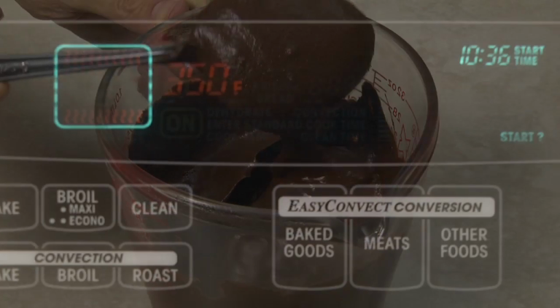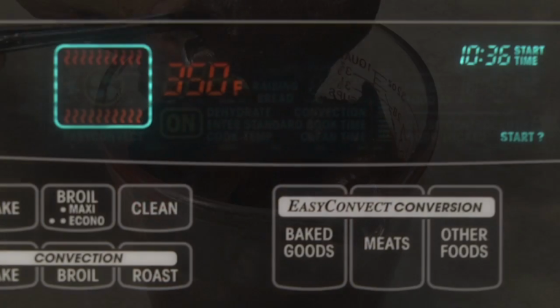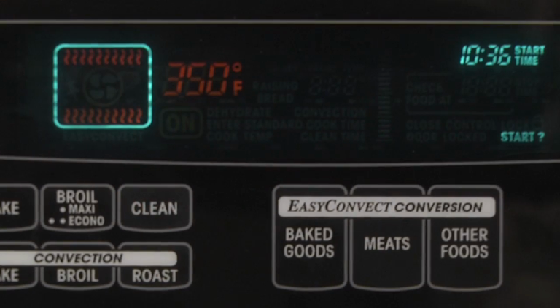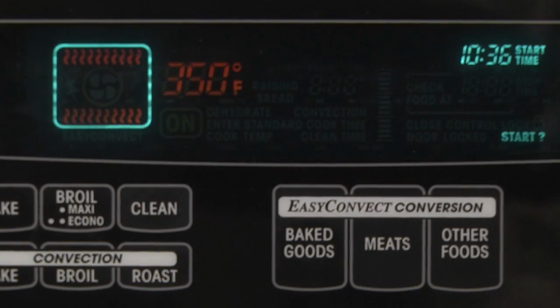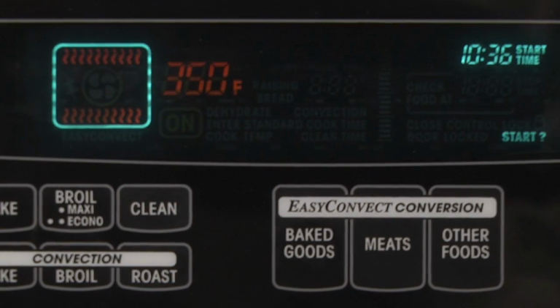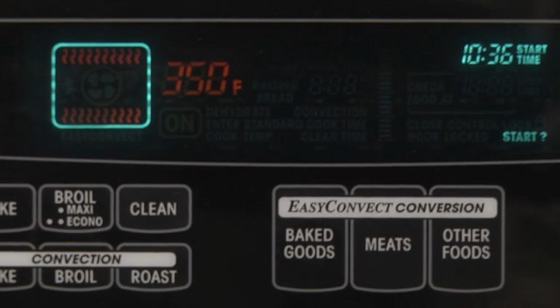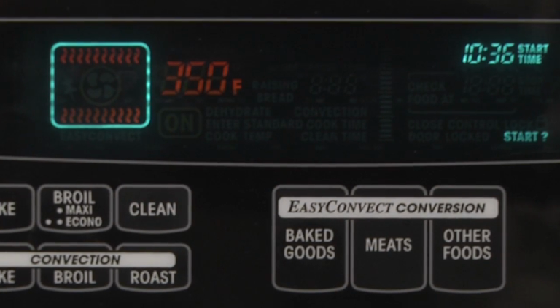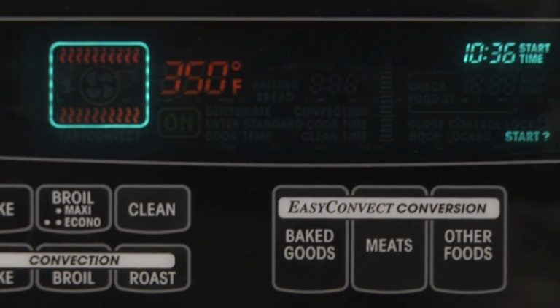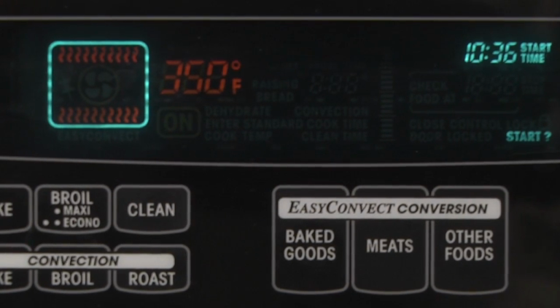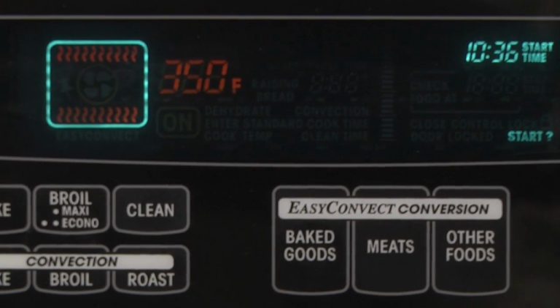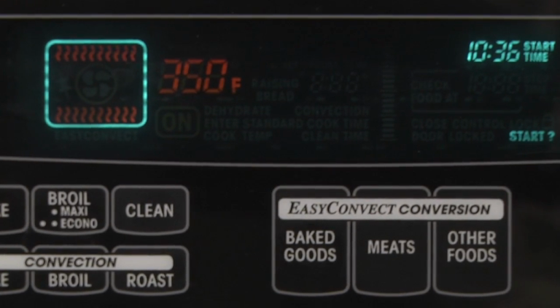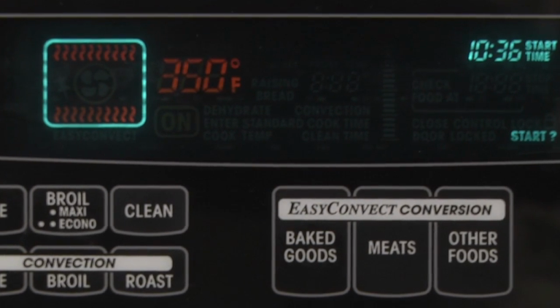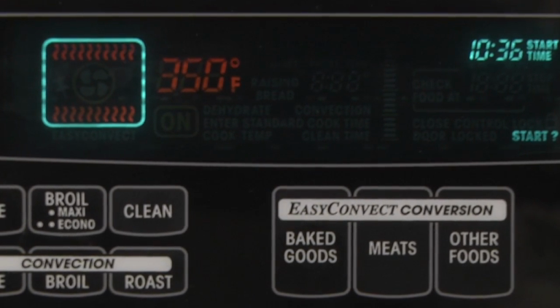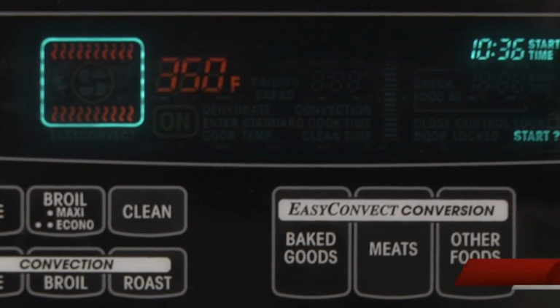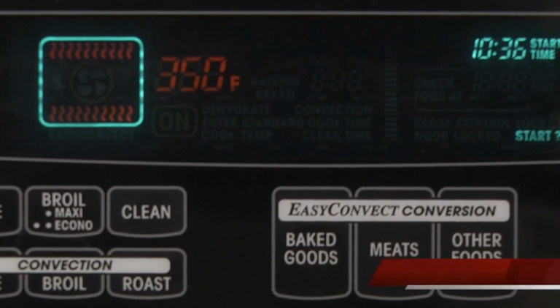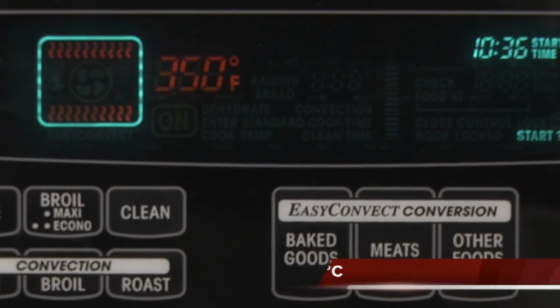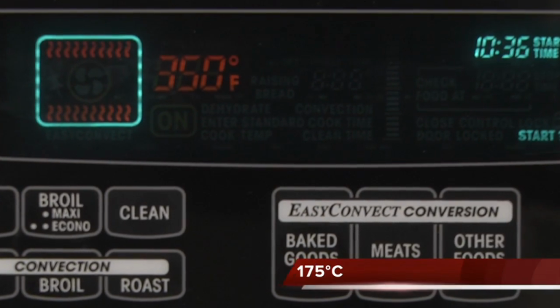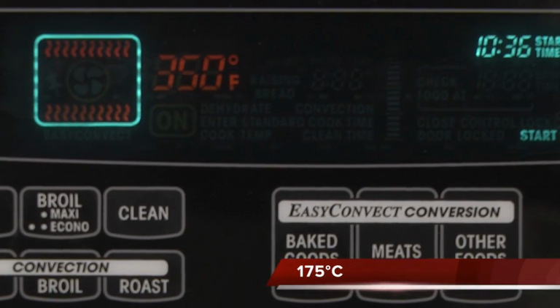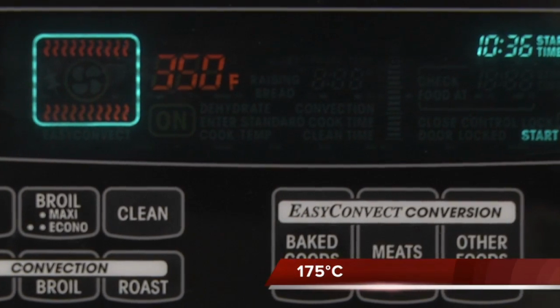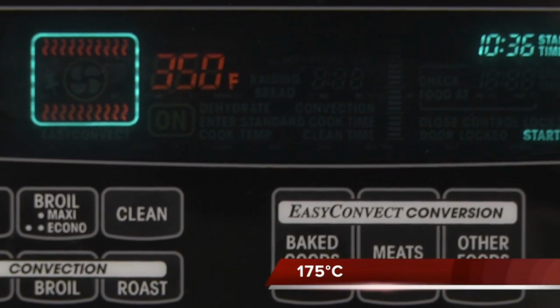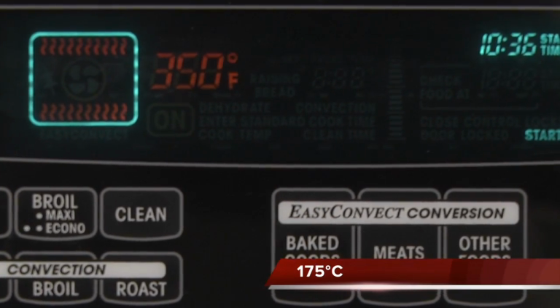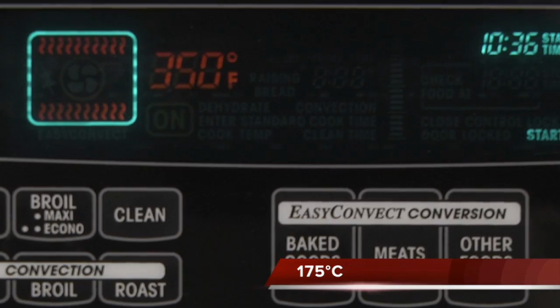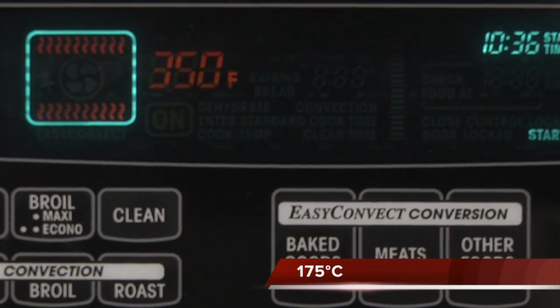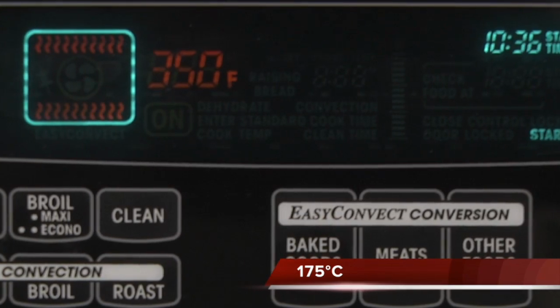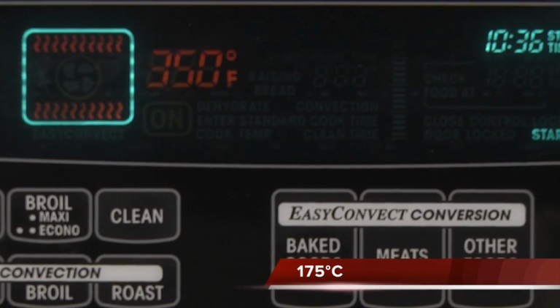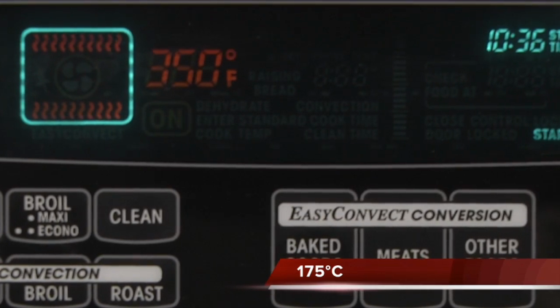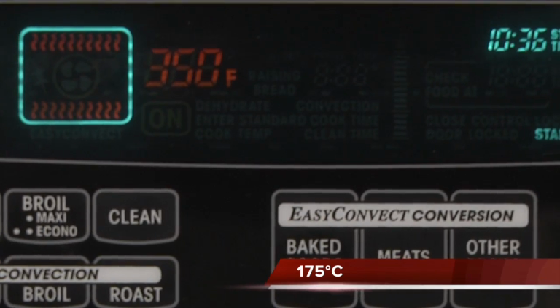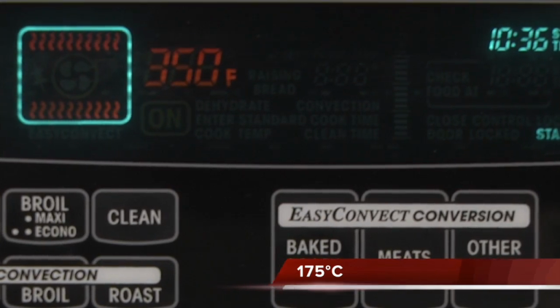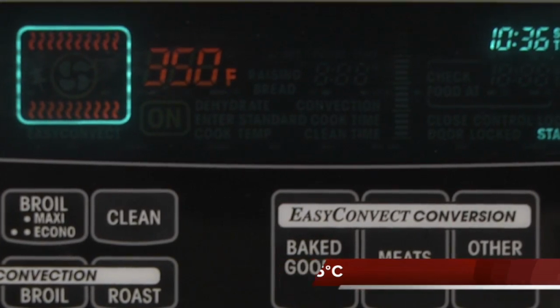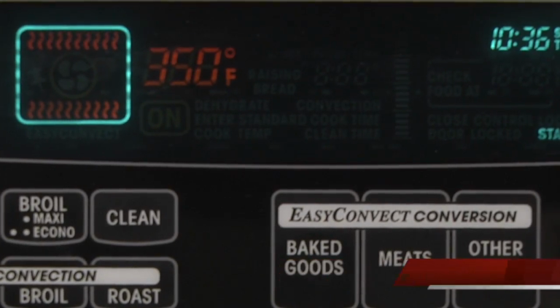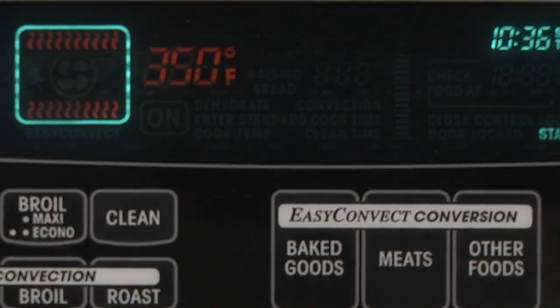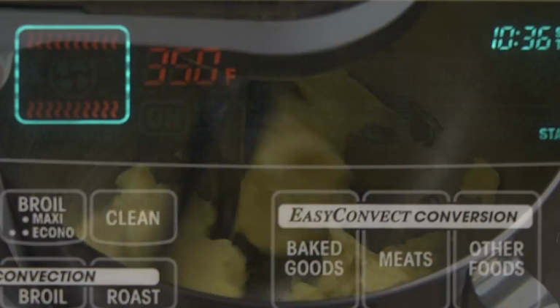Adjust your racks depending on the number and type of pans you're using and preheat your oven to 350 degrees F.